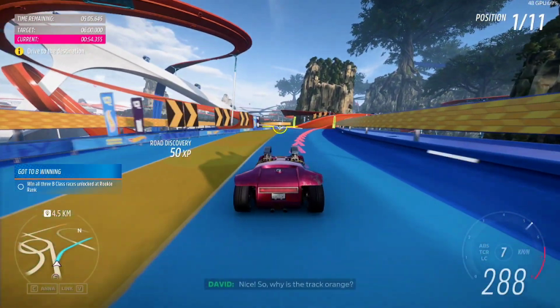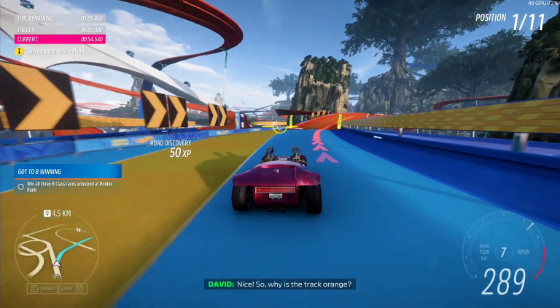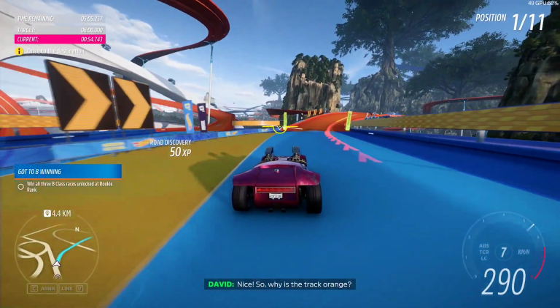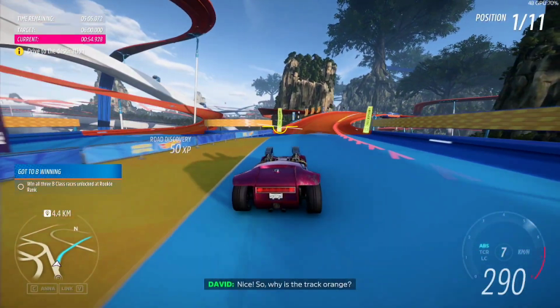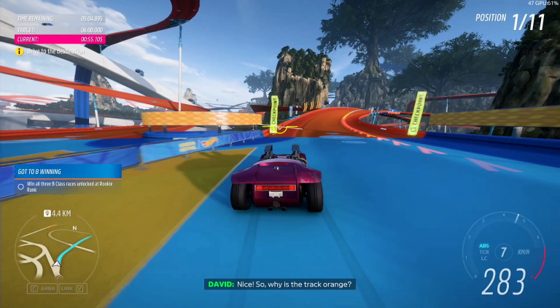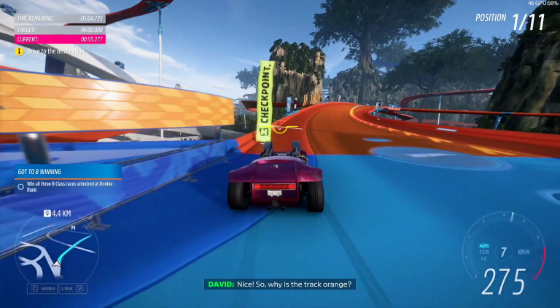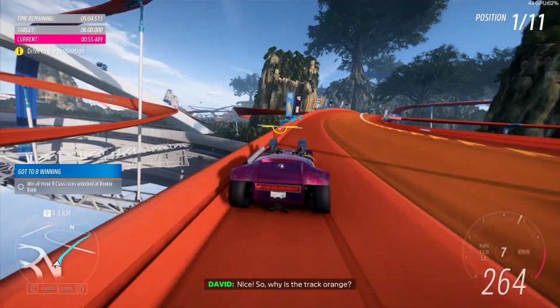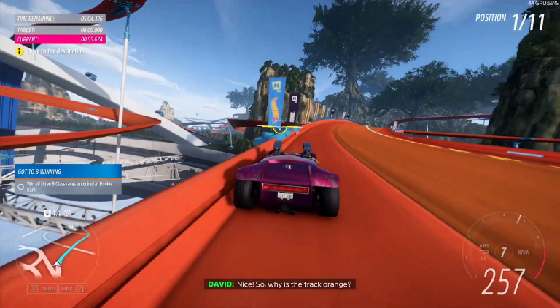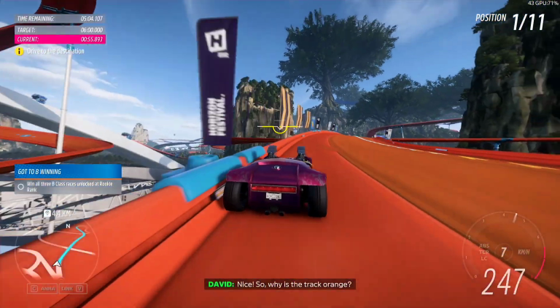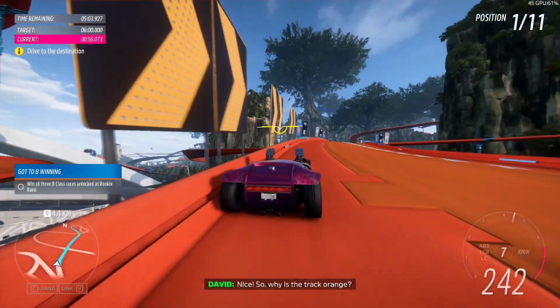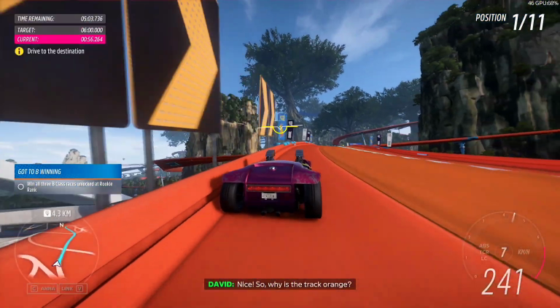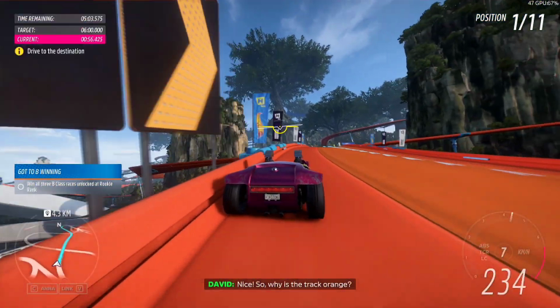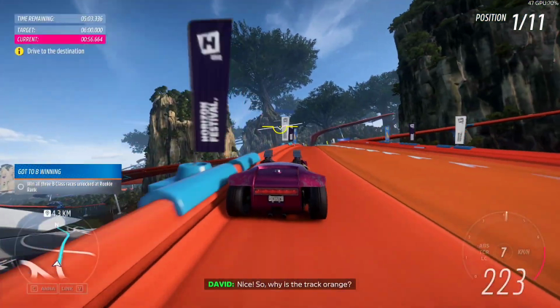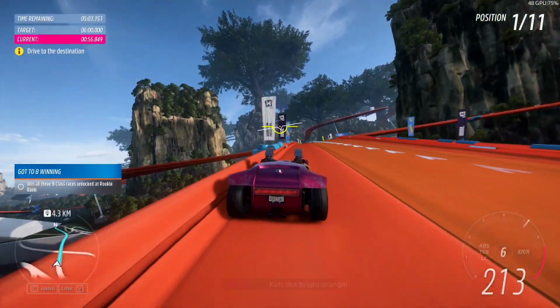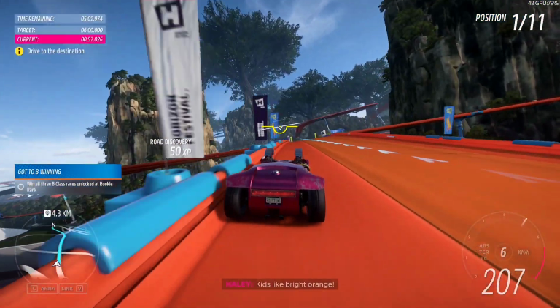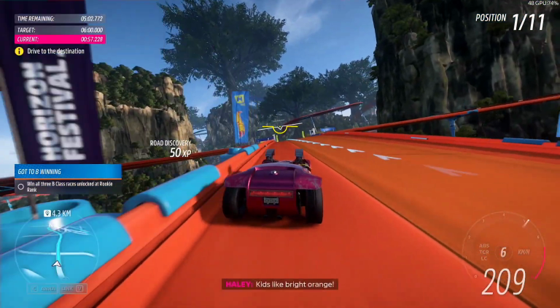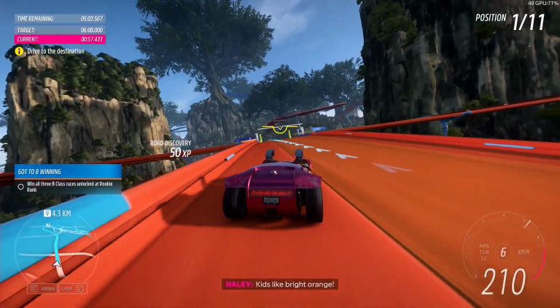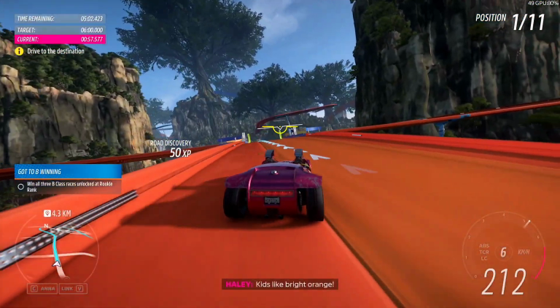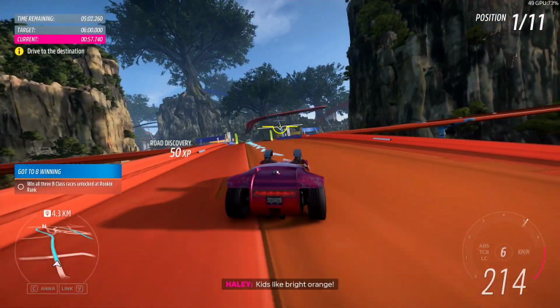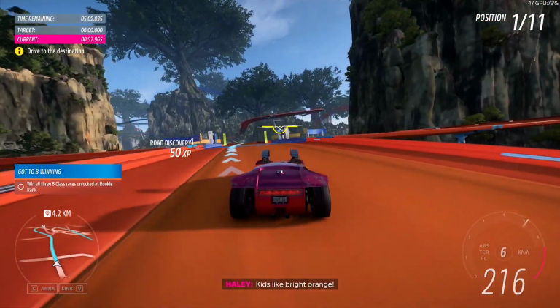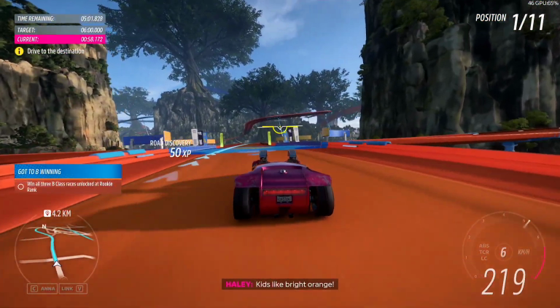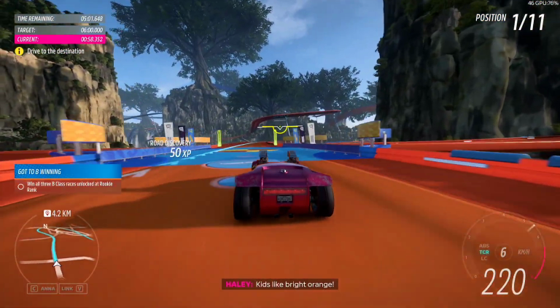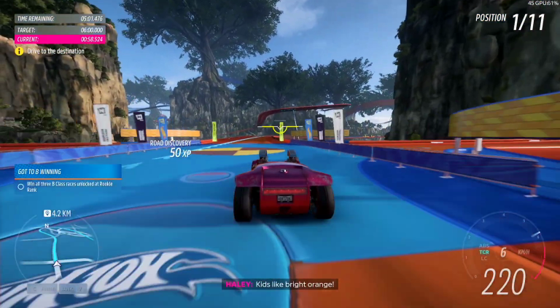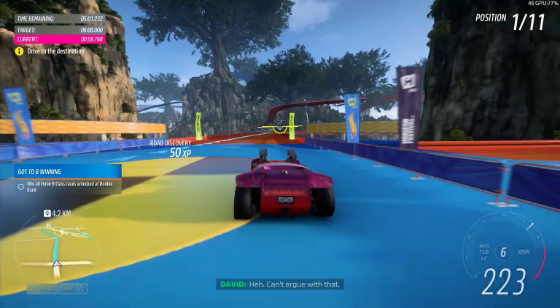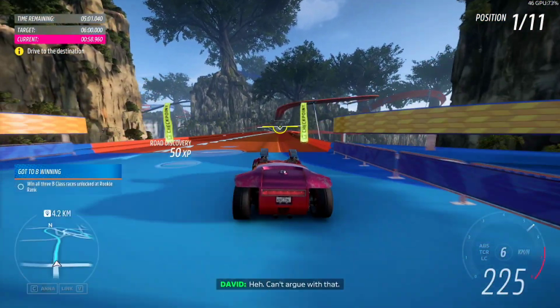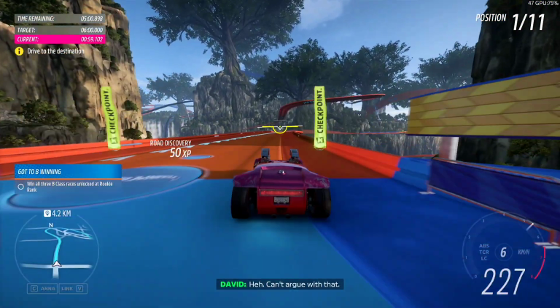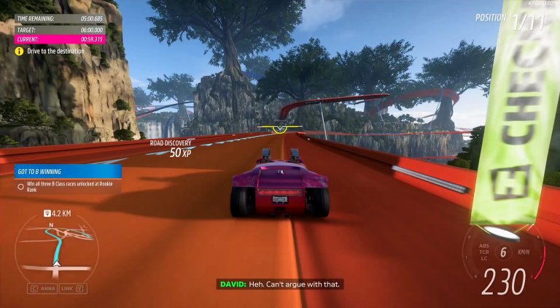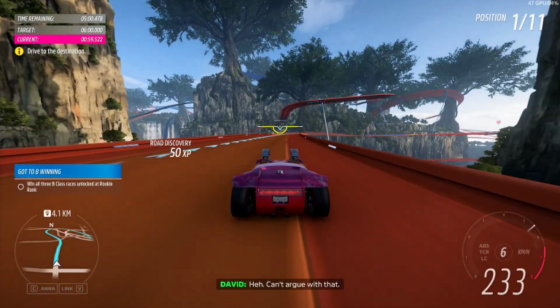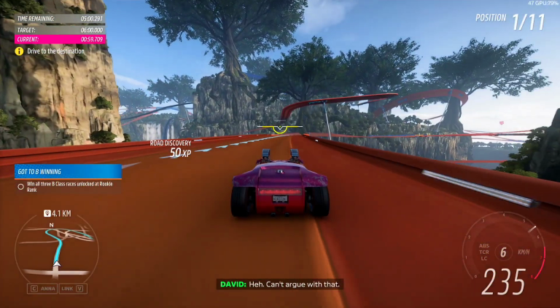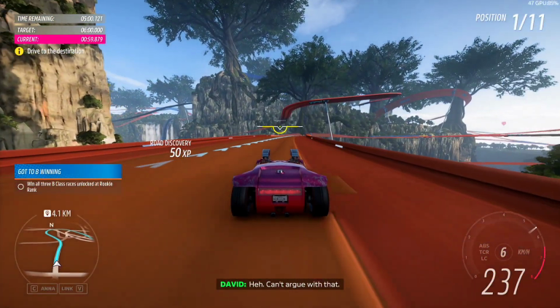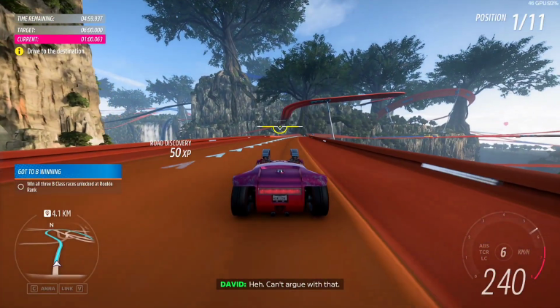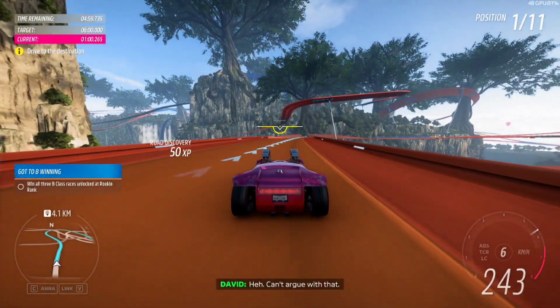Nice! So why's the track orange? It's like bright orange! Can't argue with that.